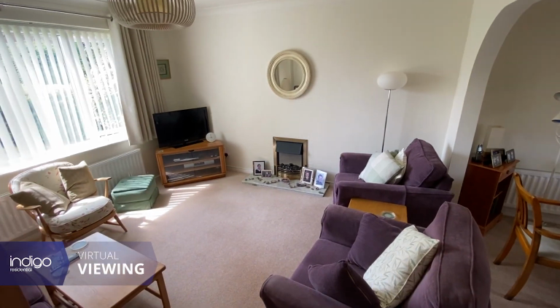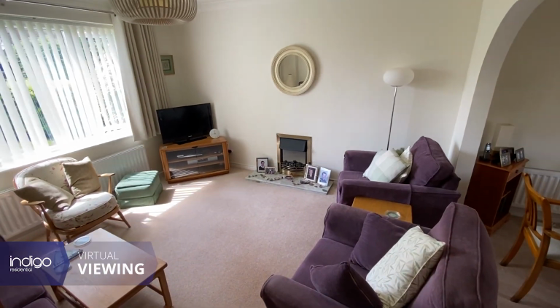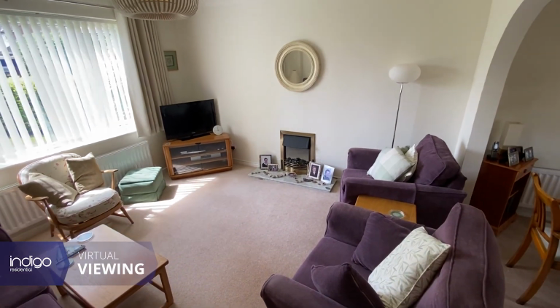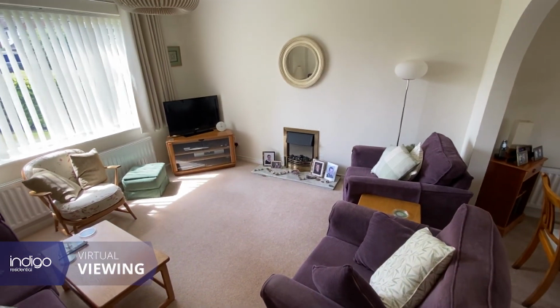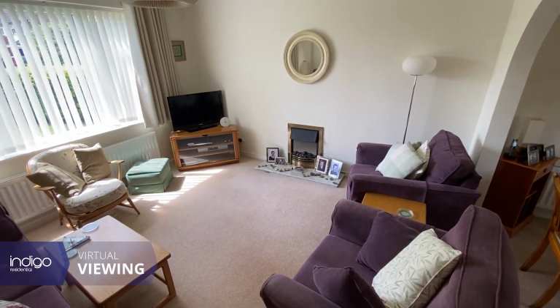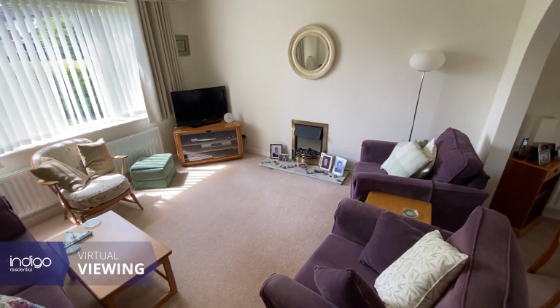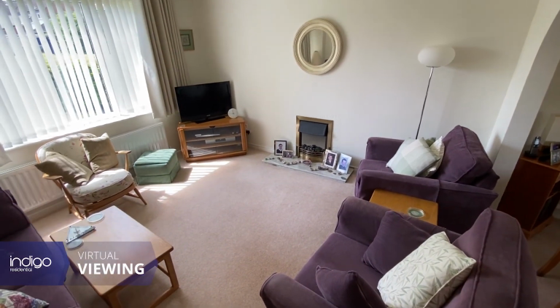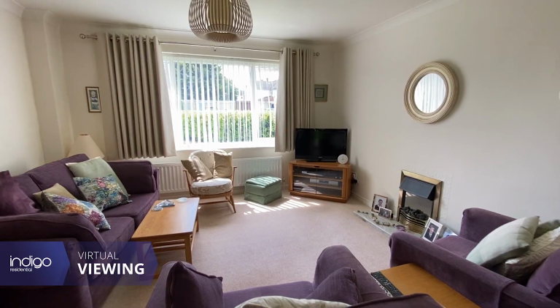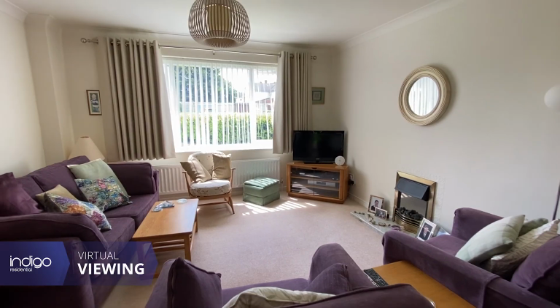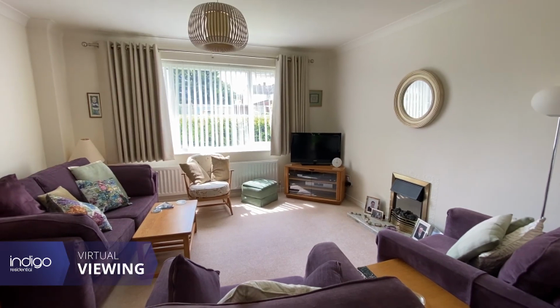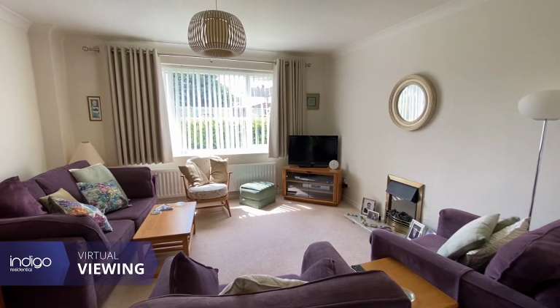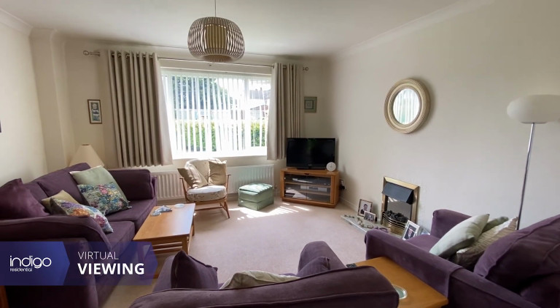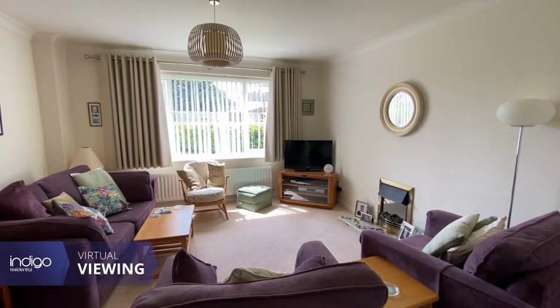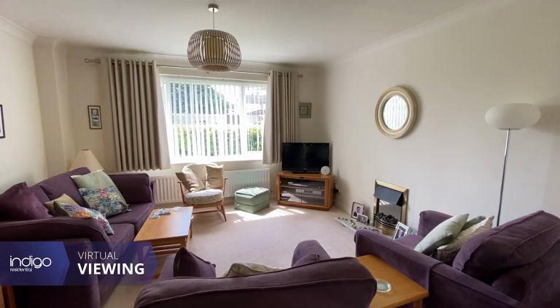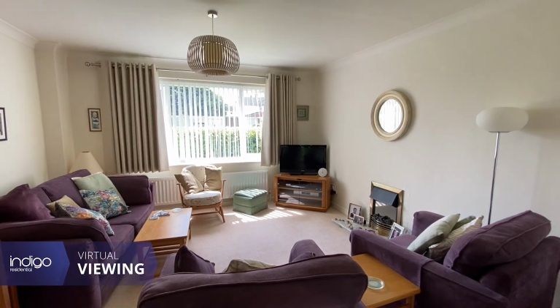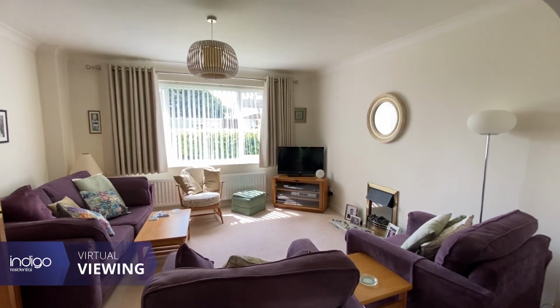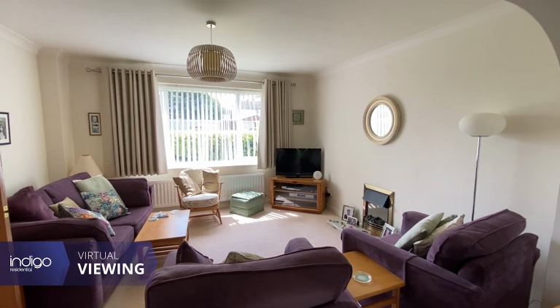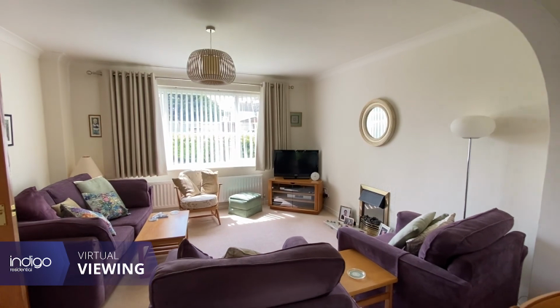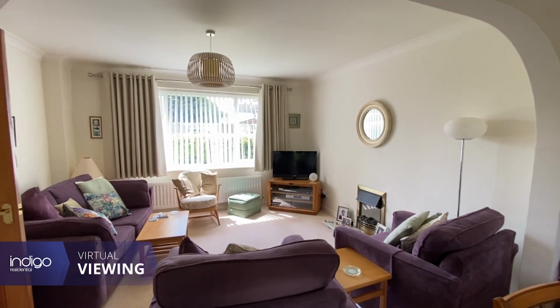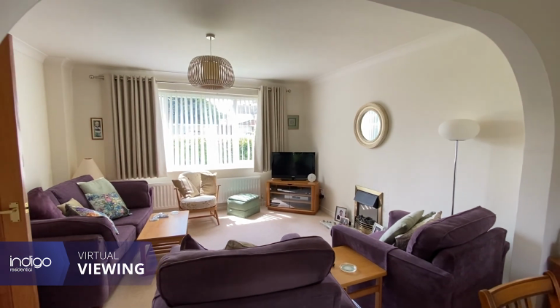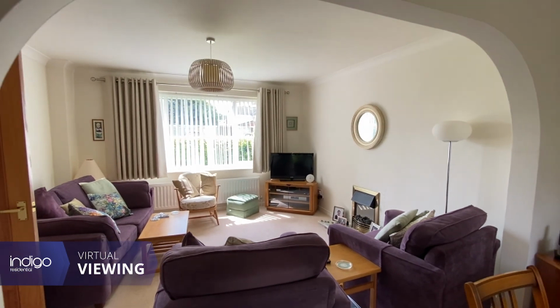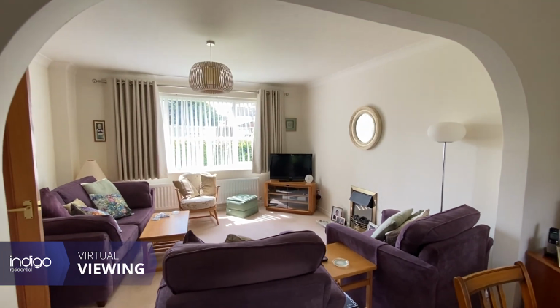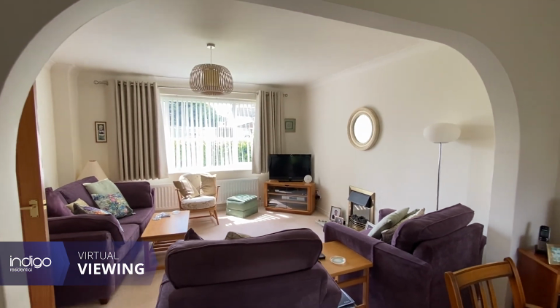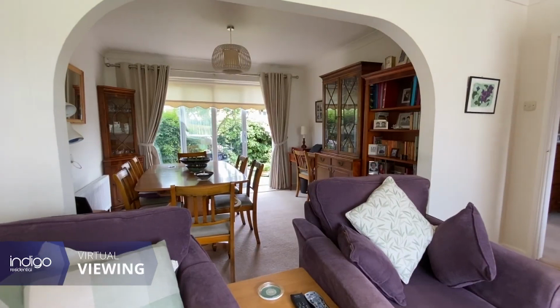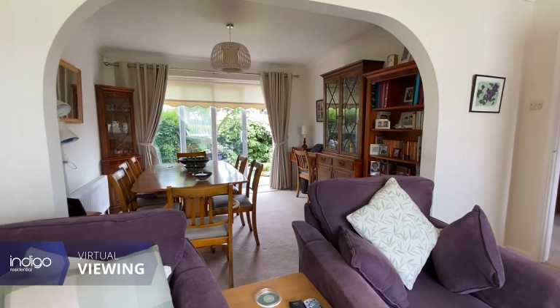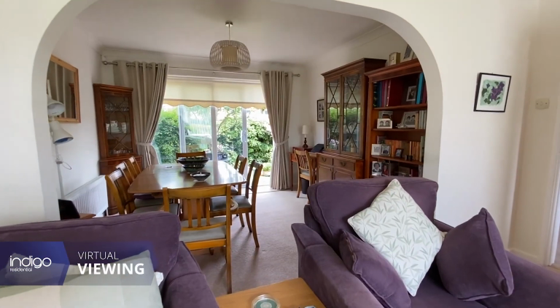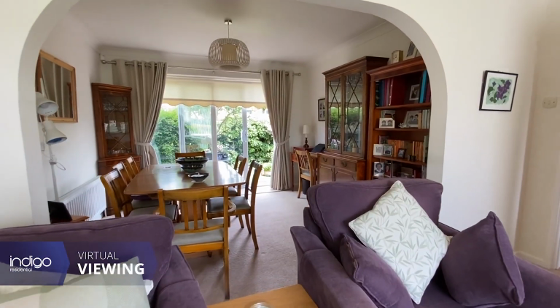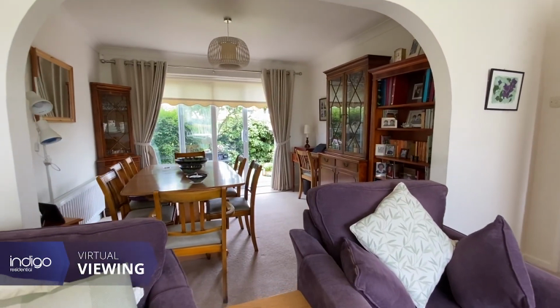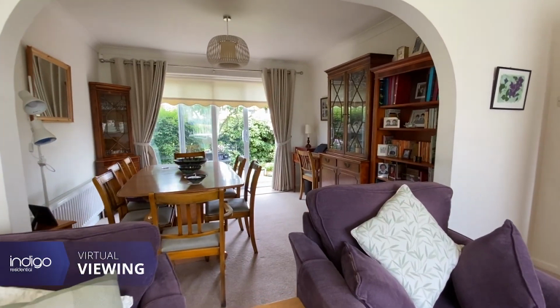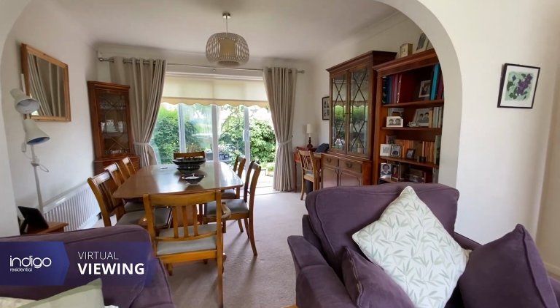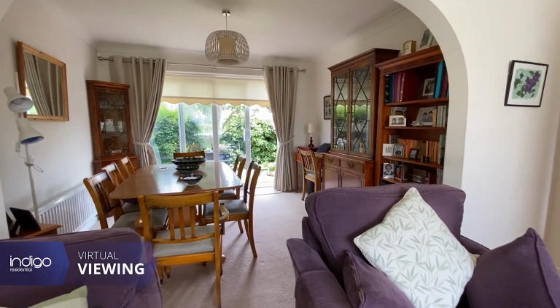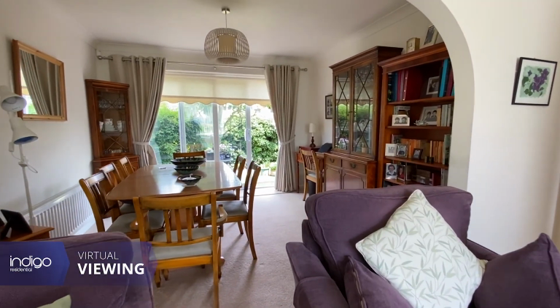There's a large open plan living and dining room spanning the length of the property, which is approximately 22ft.